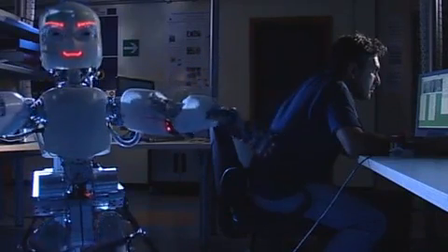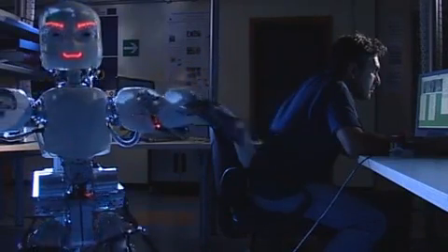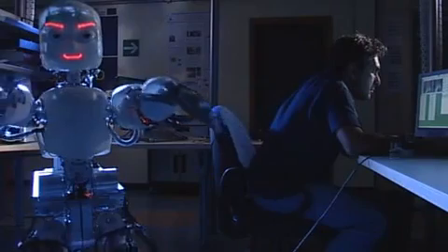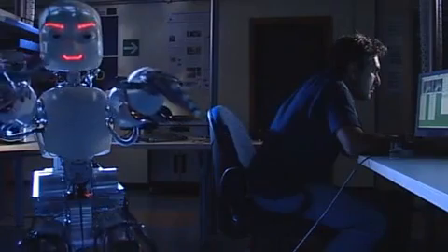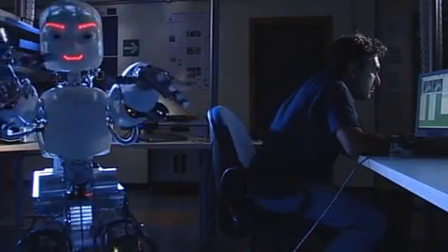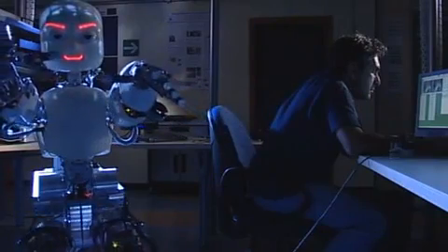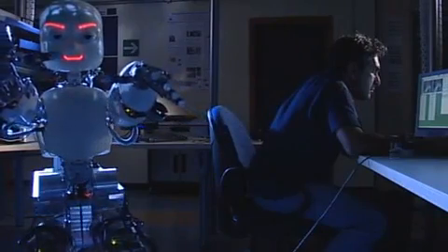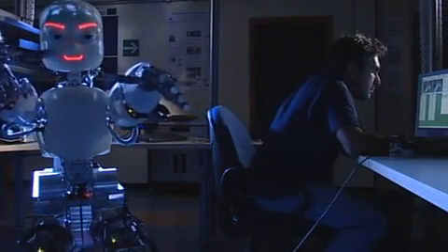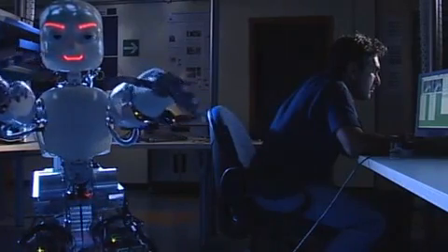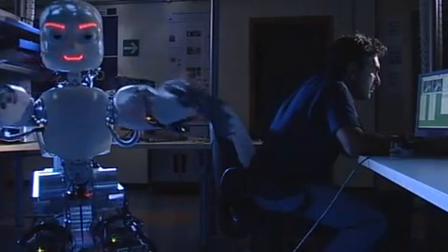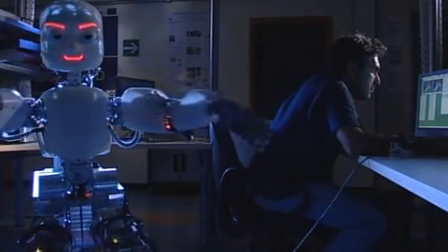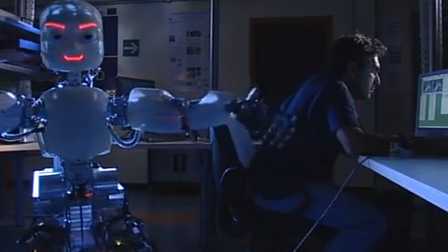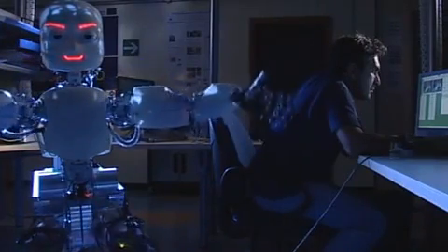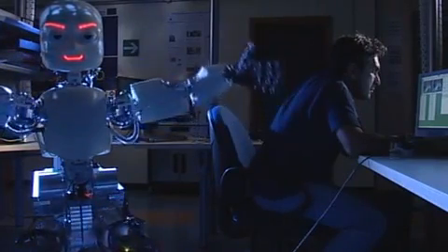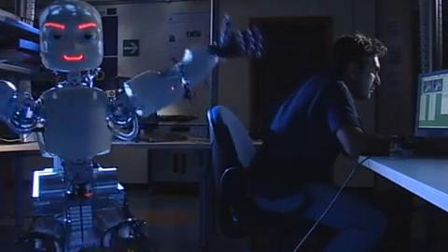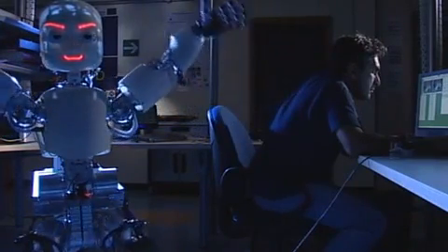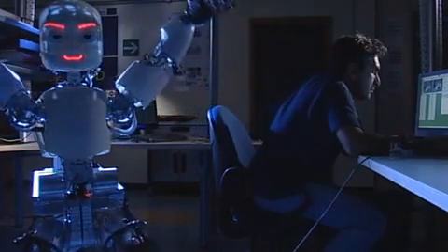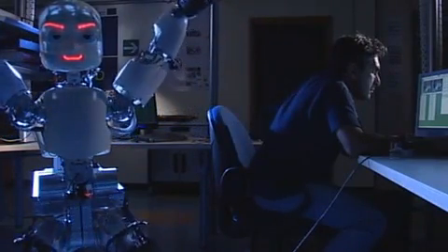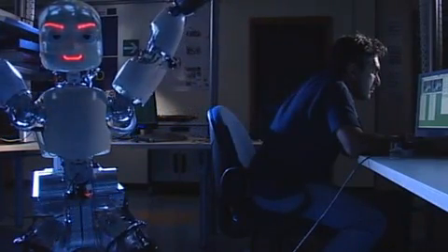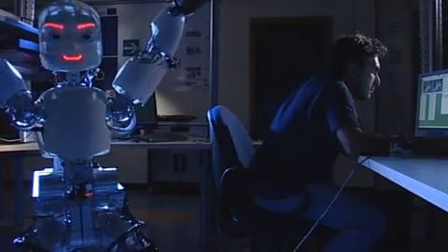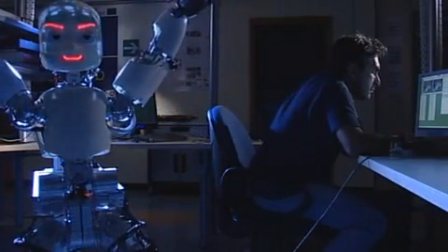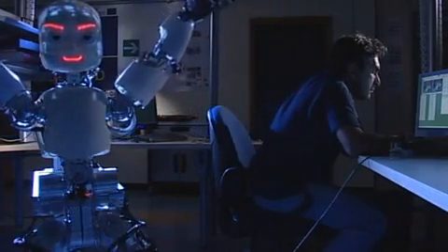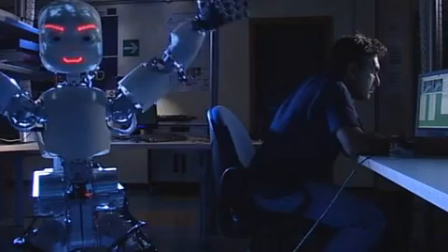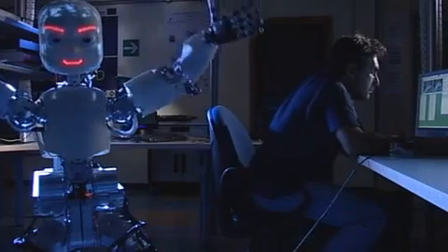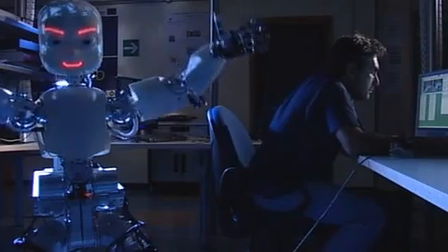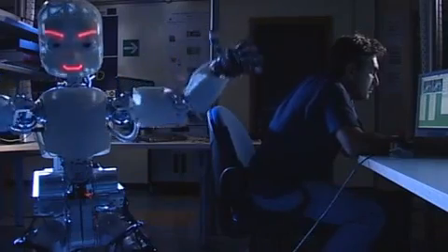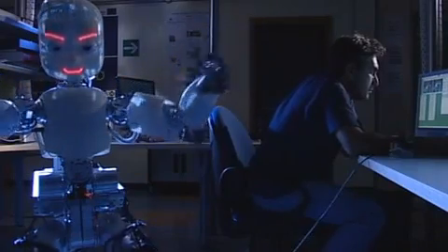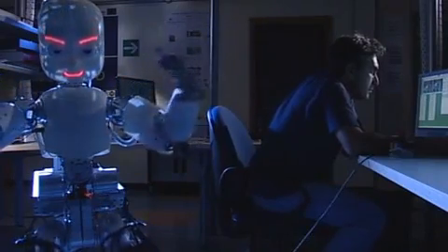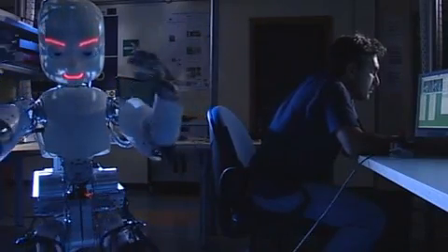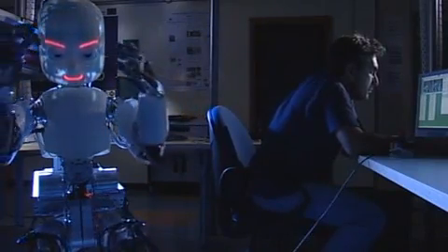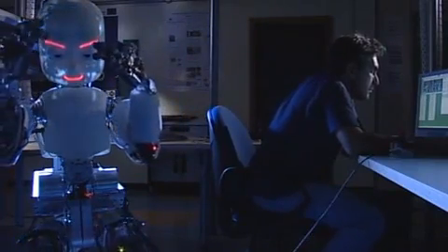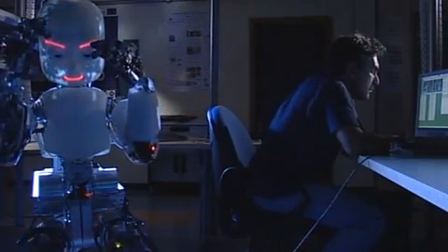The iCub represents the beginning of a process that will keep the robot and its creators busy for years to come.